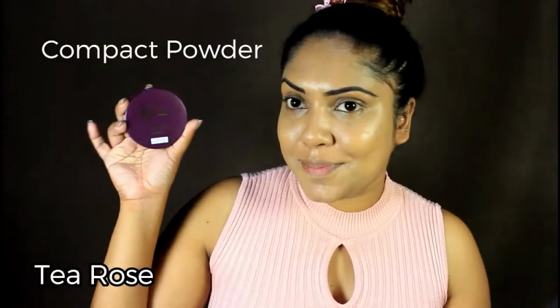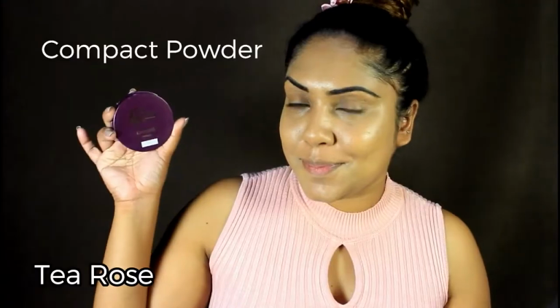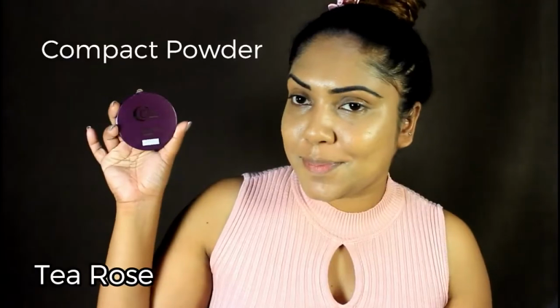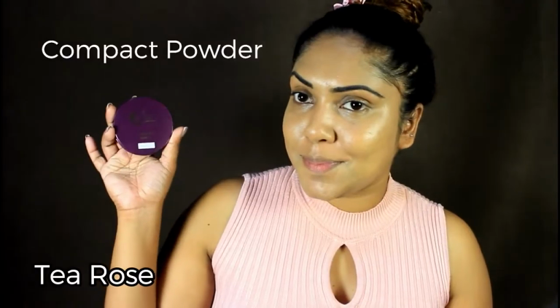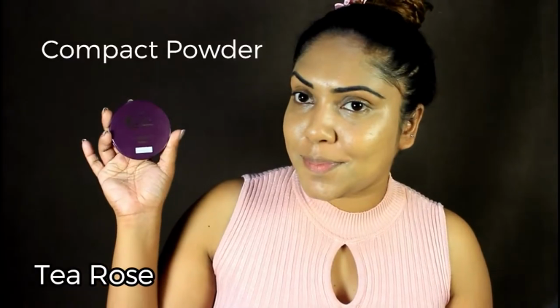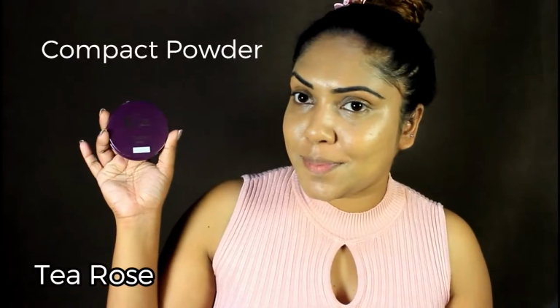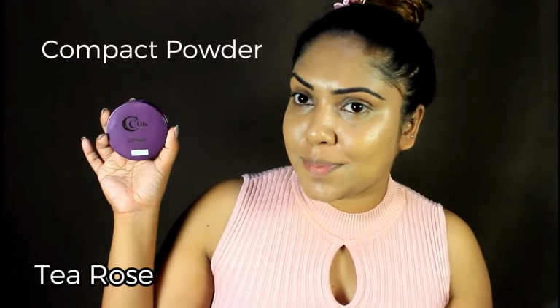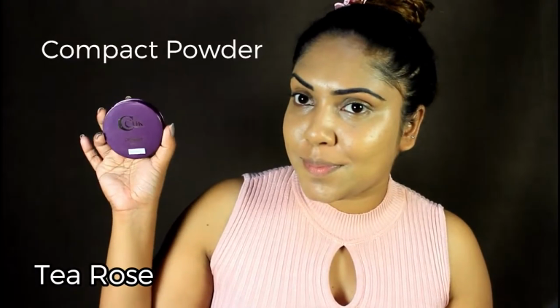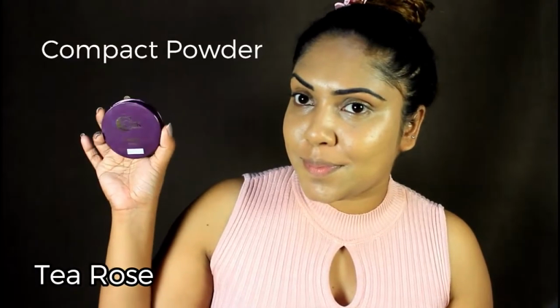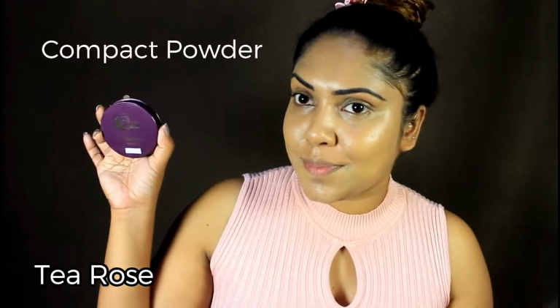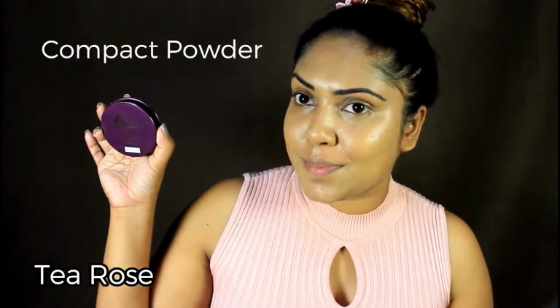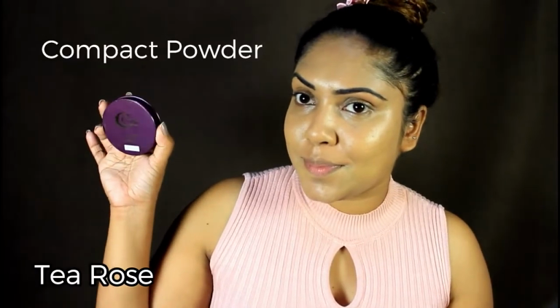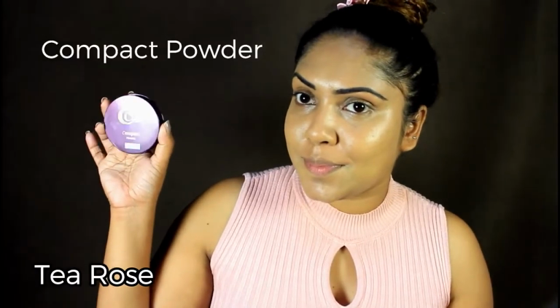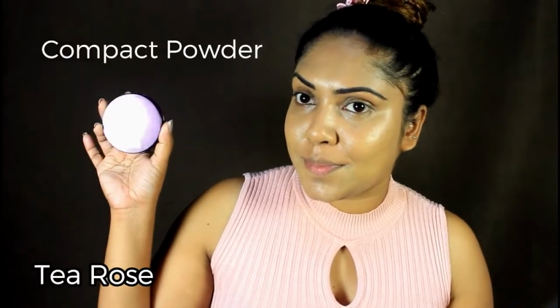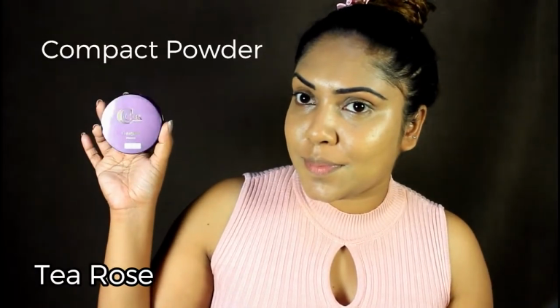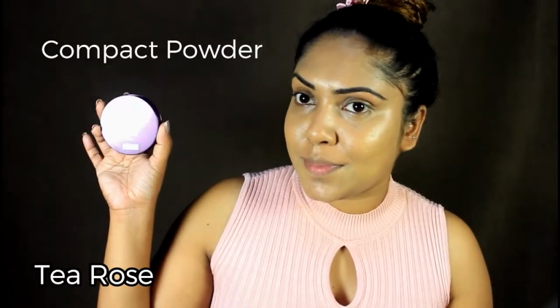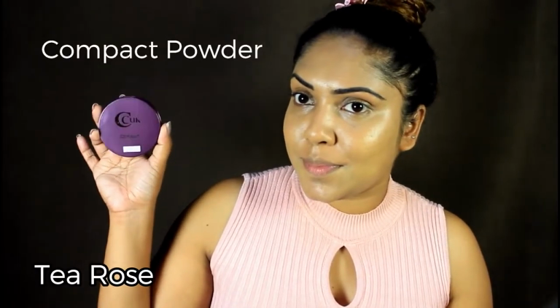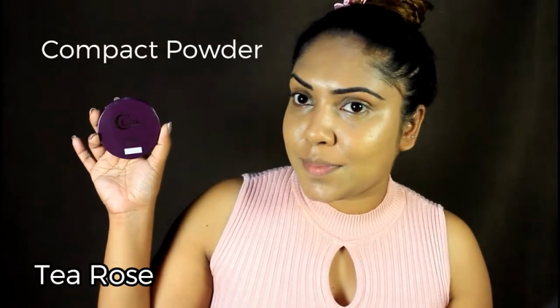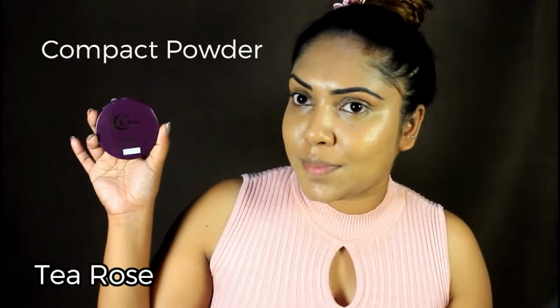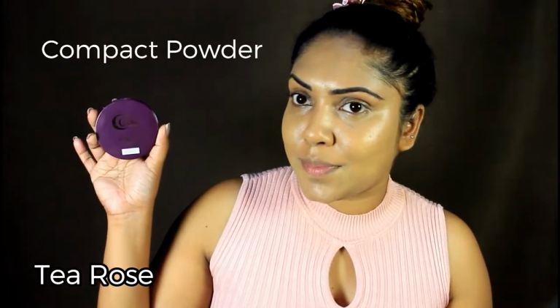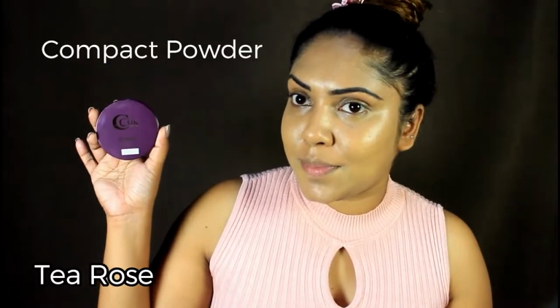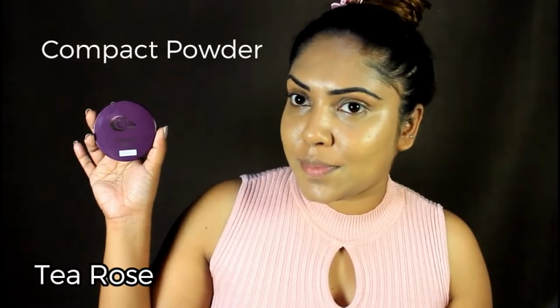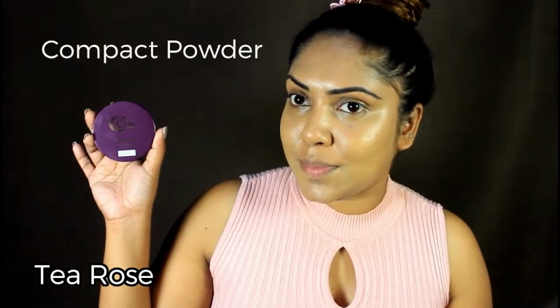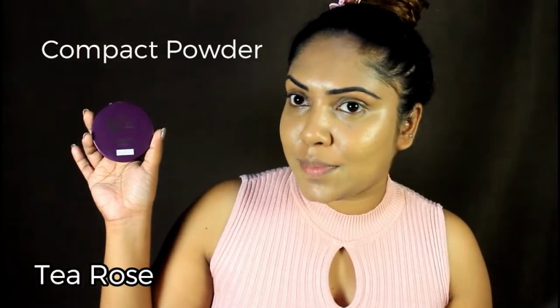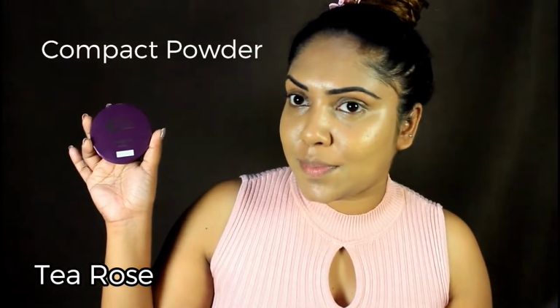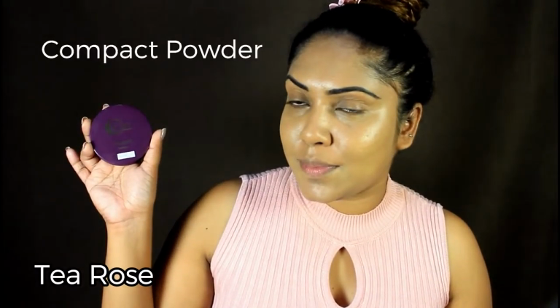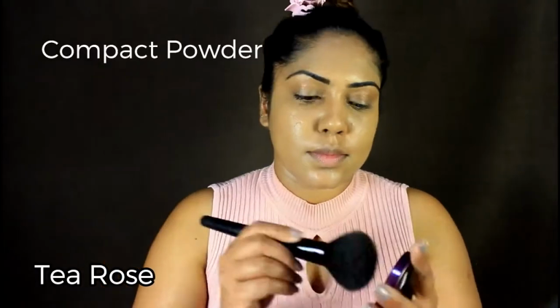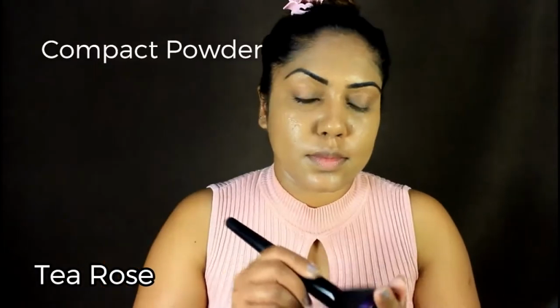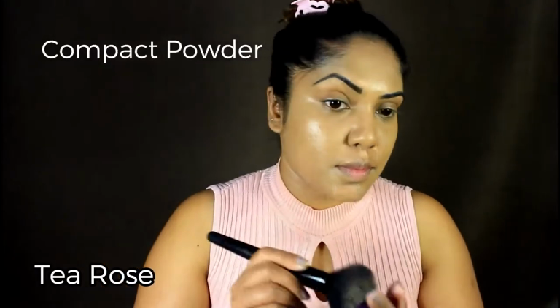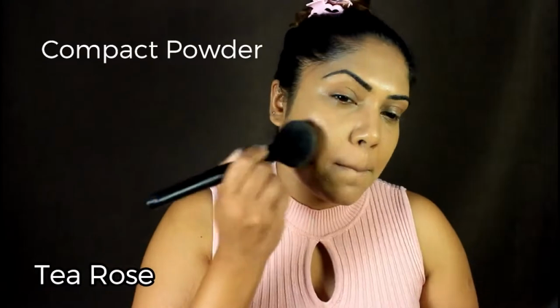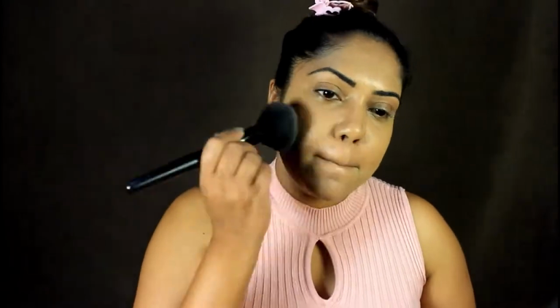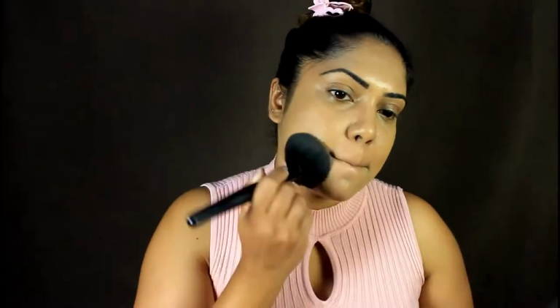Then I will set the foundation with compact powder in tea rose.